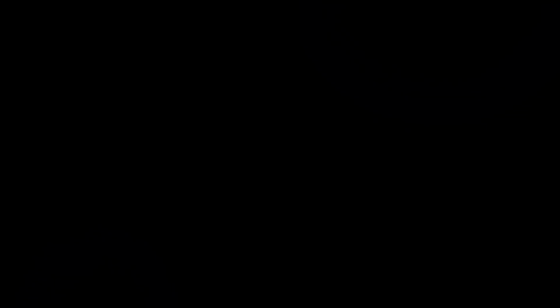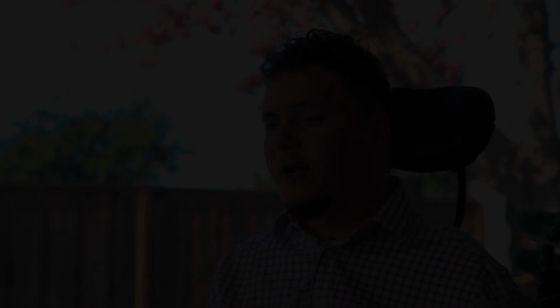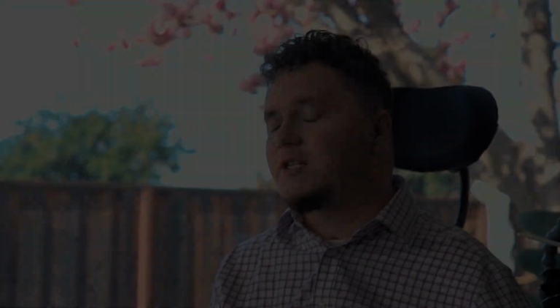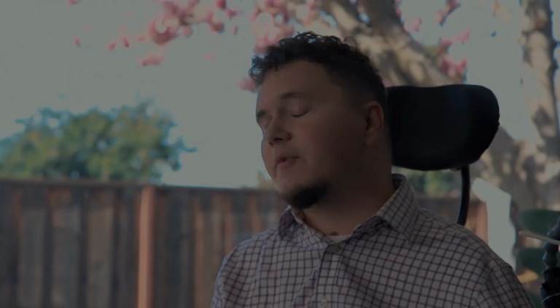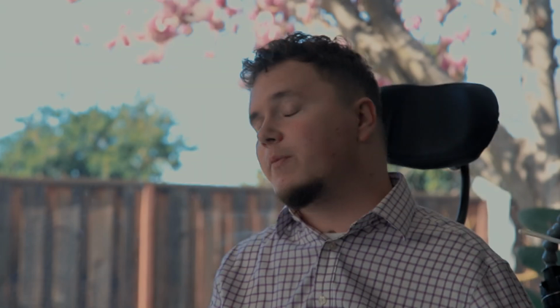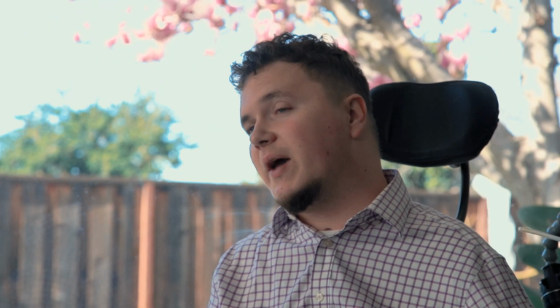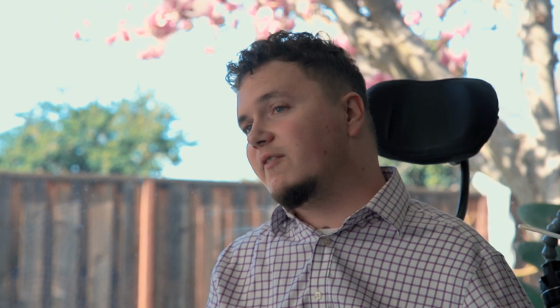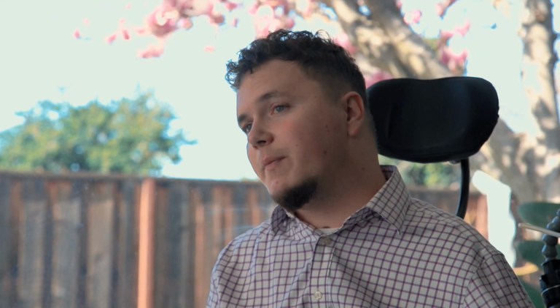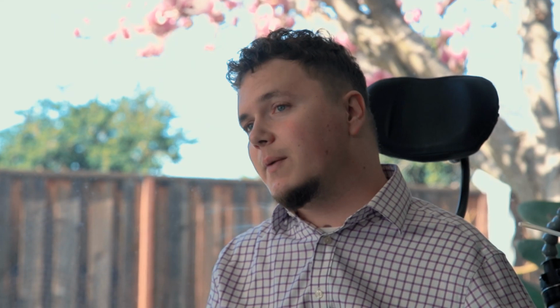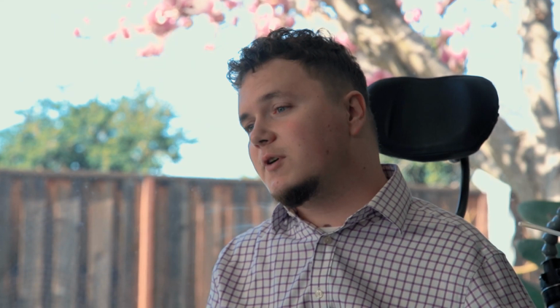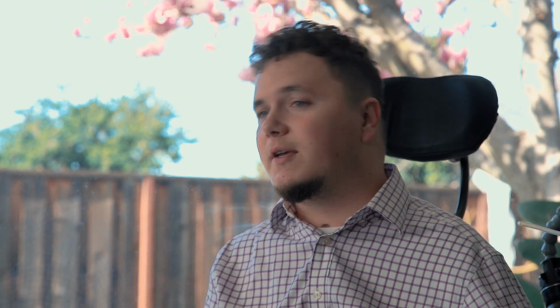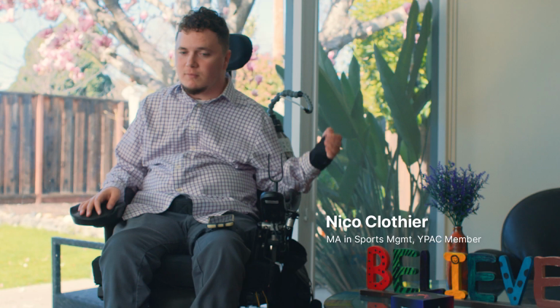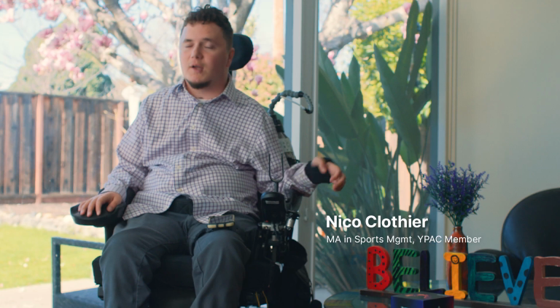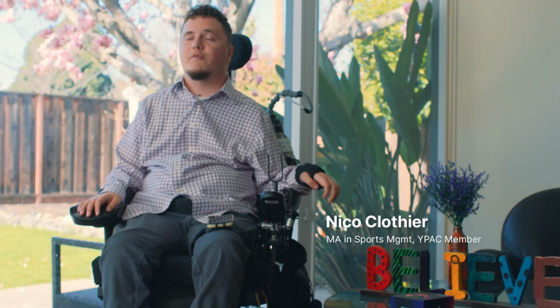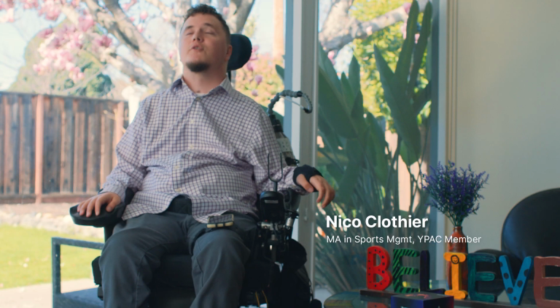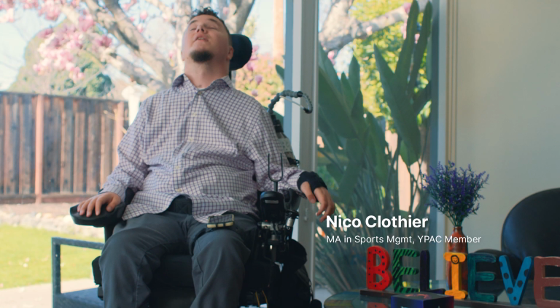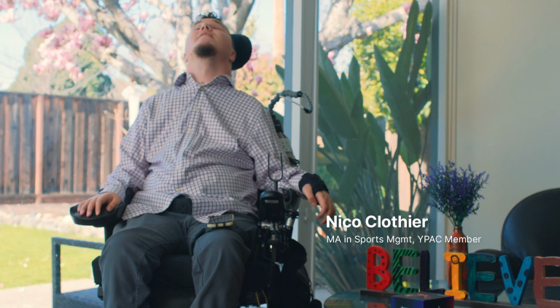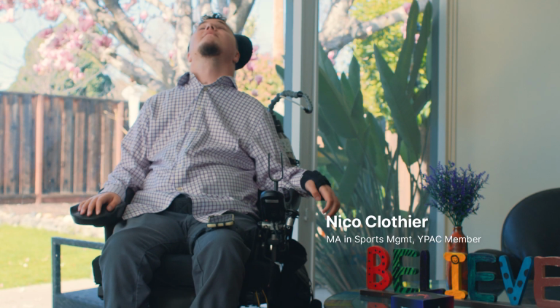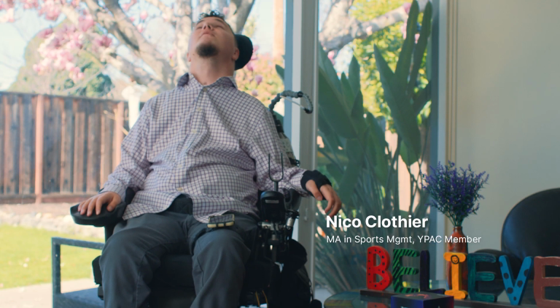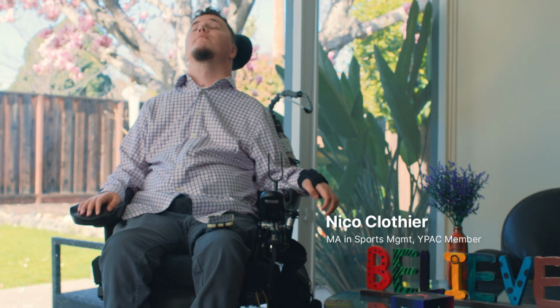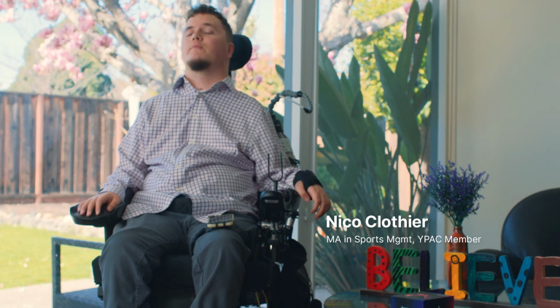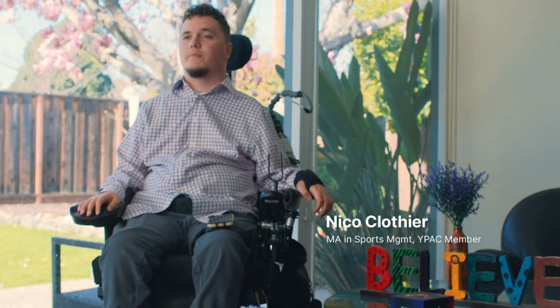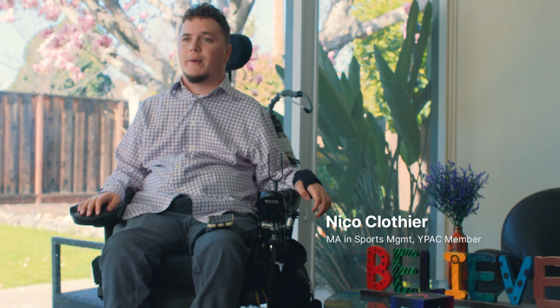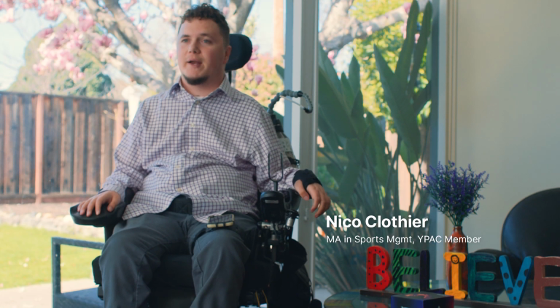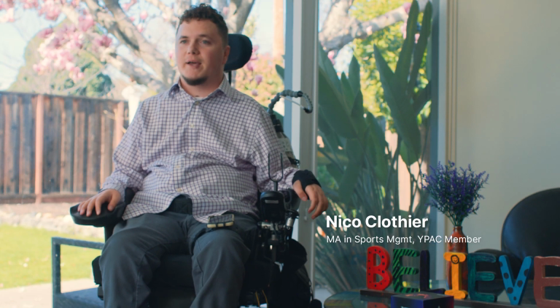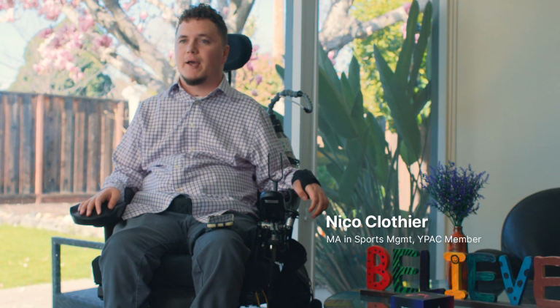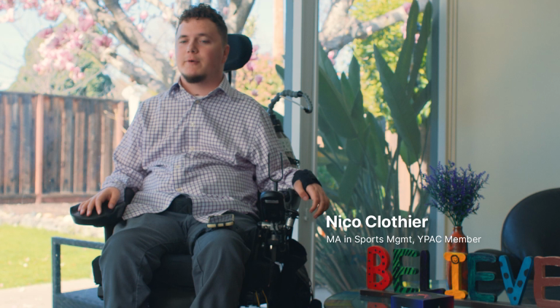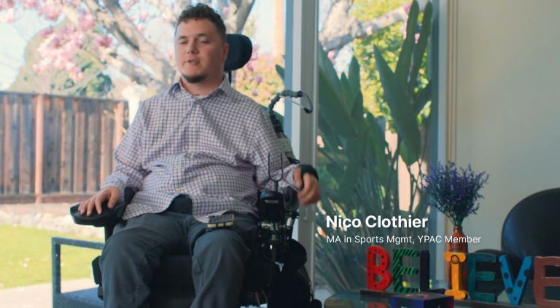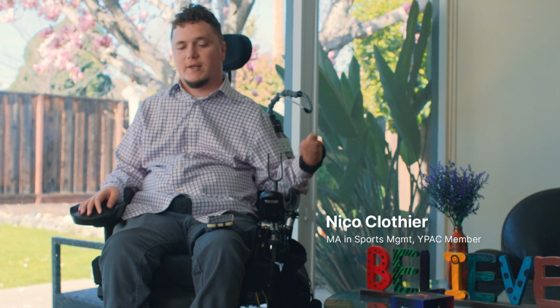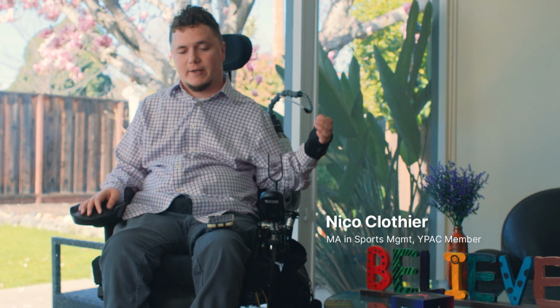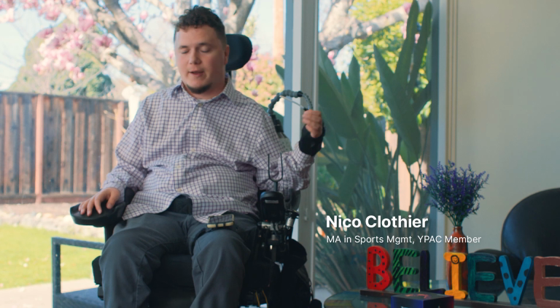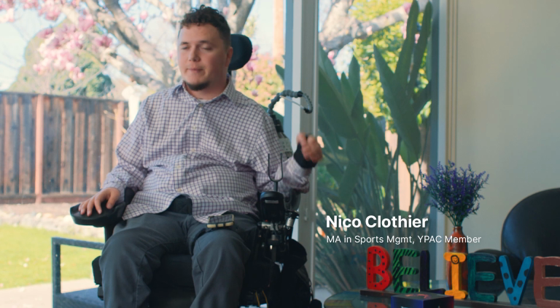I jumped from the back of a pickup truck, unfortunately, bat my neck backwards, and here I am.